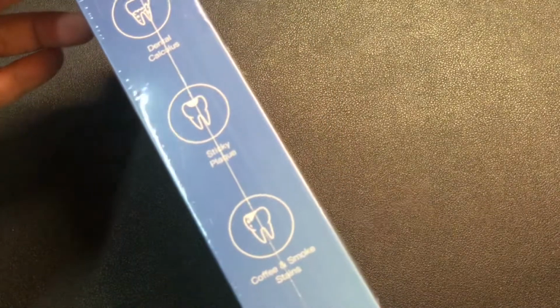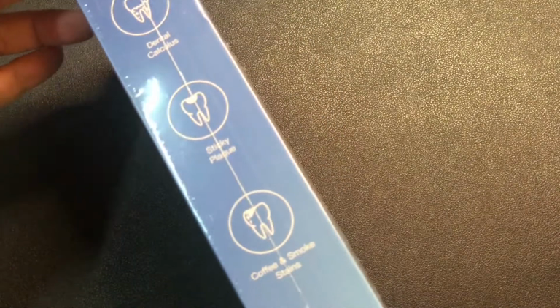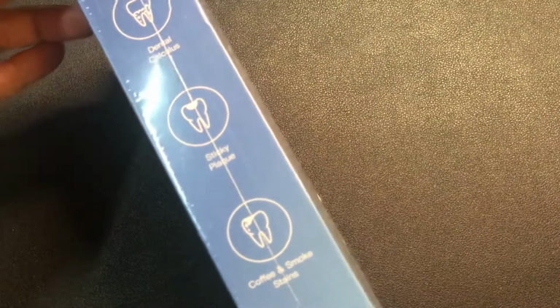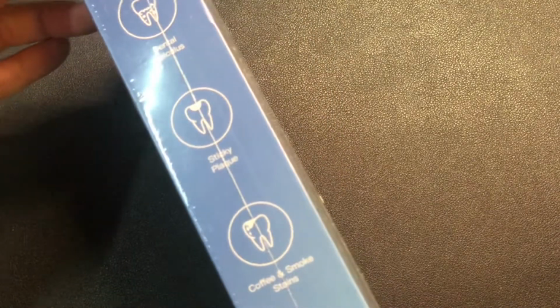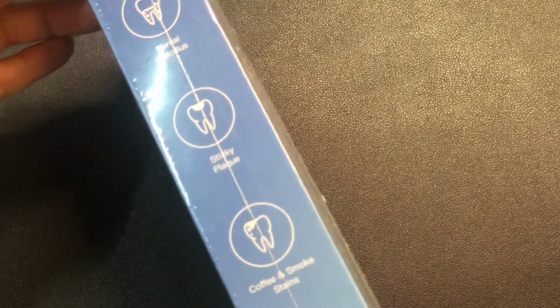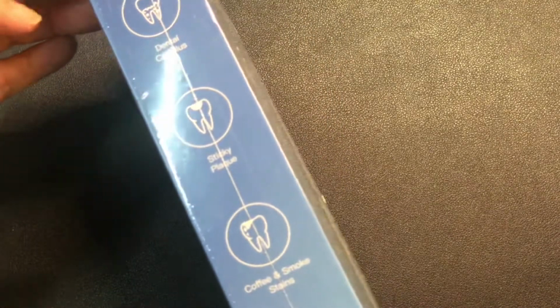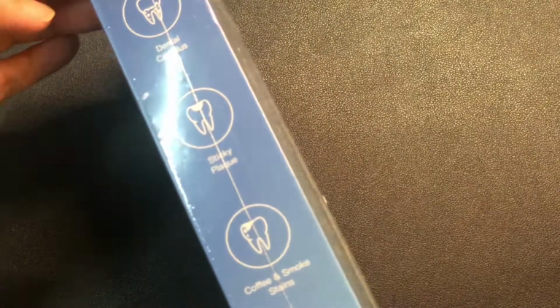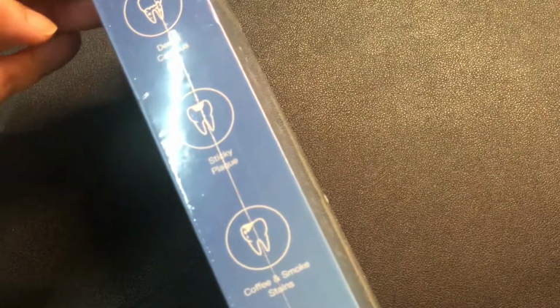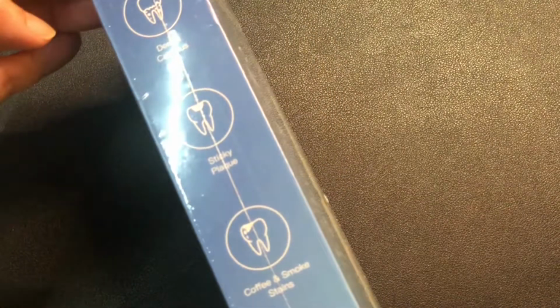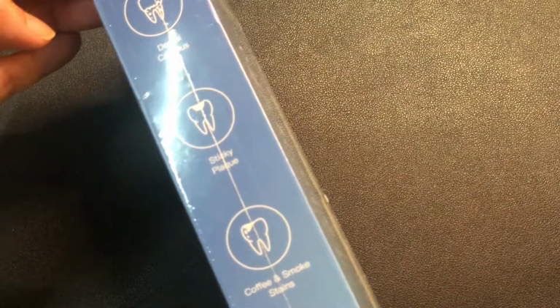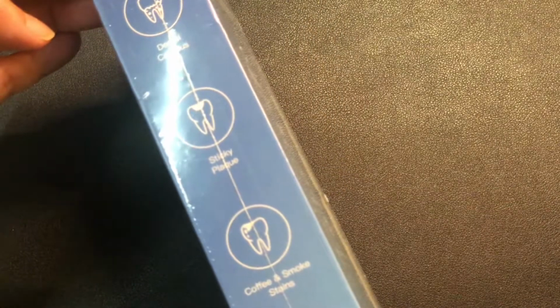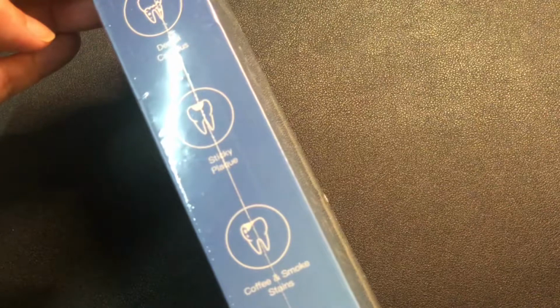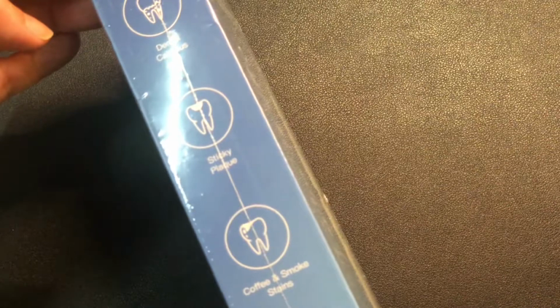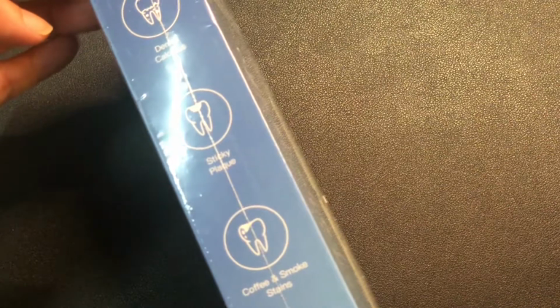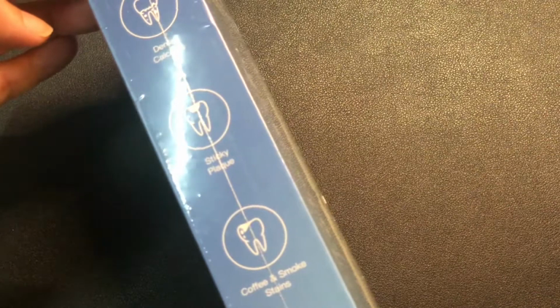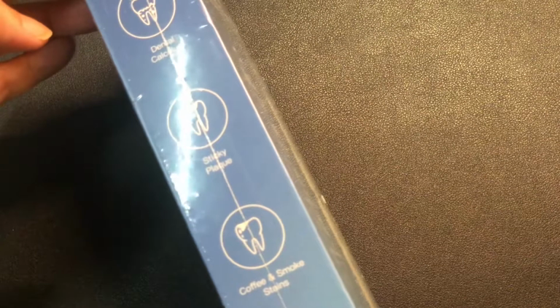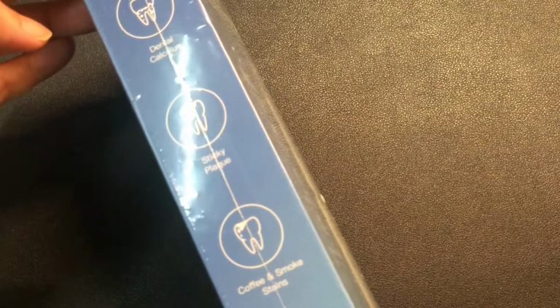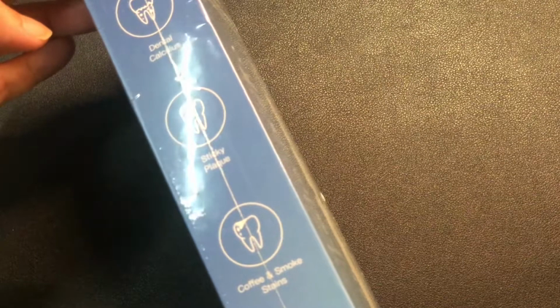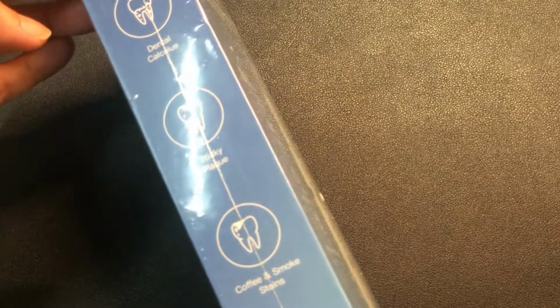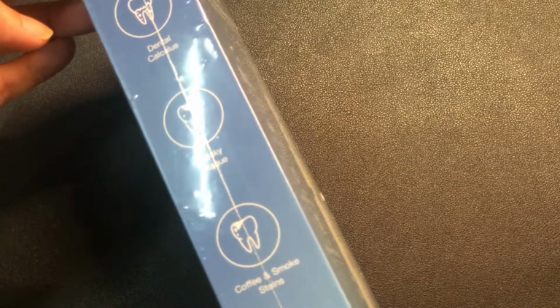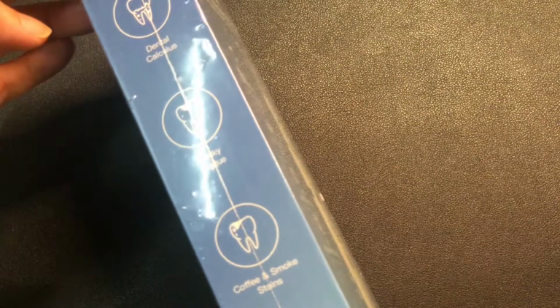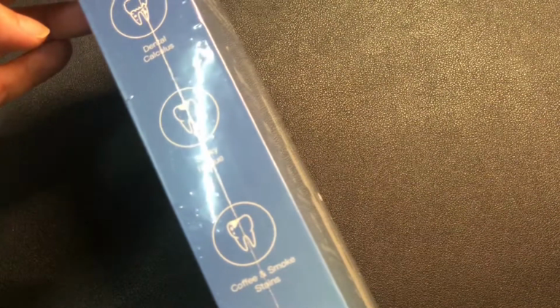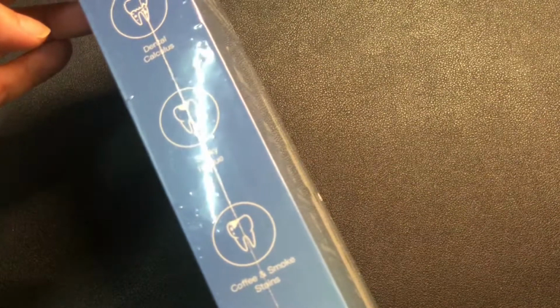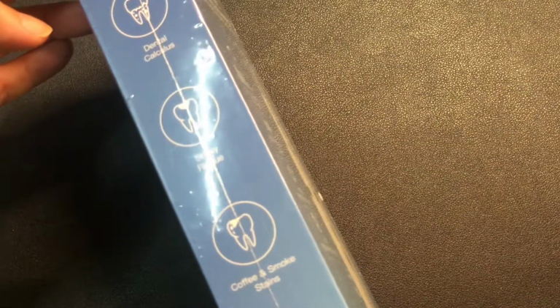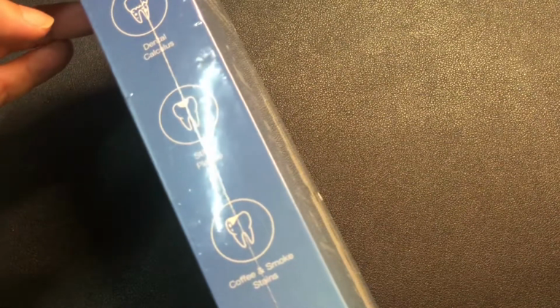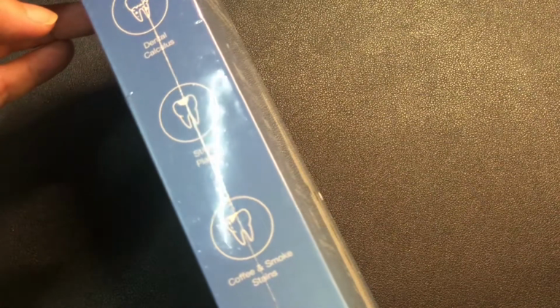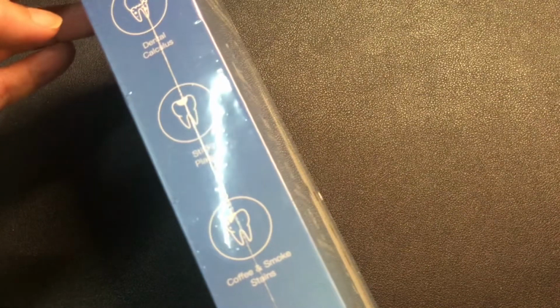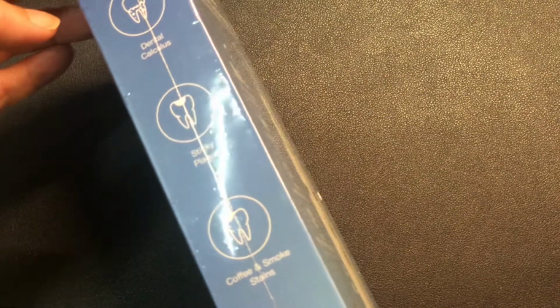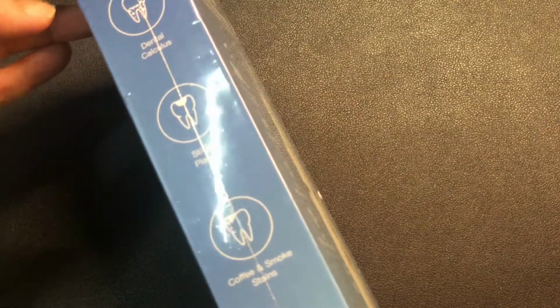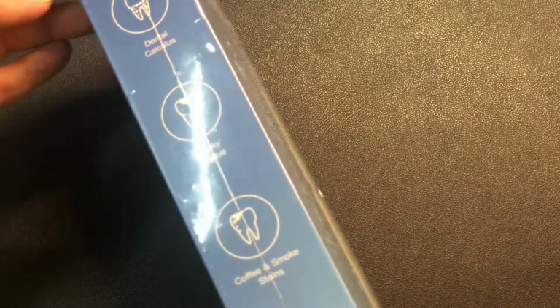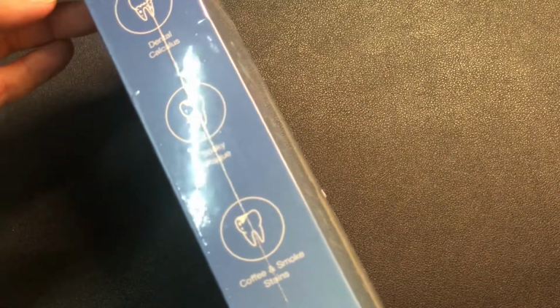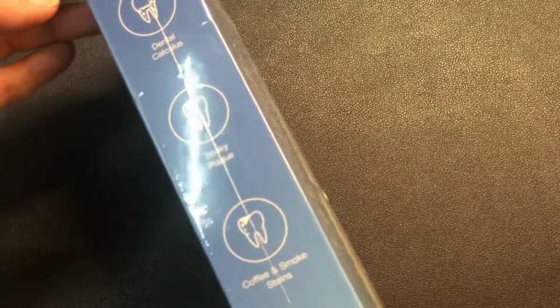So it targets sticky plaque, coffee stains, and dry foods.